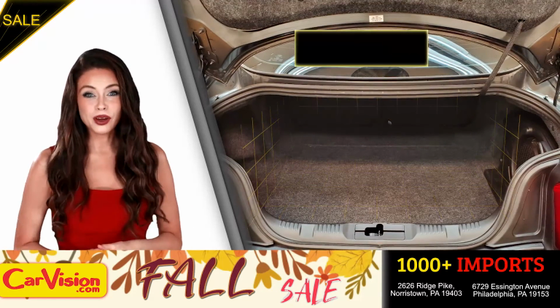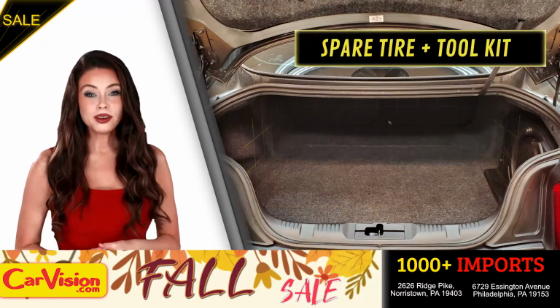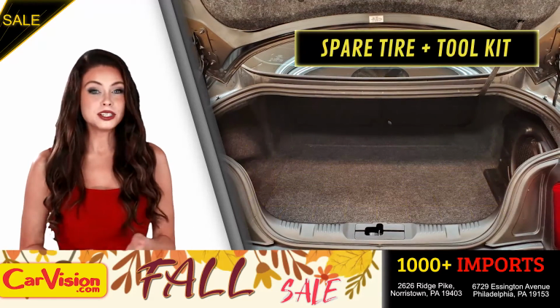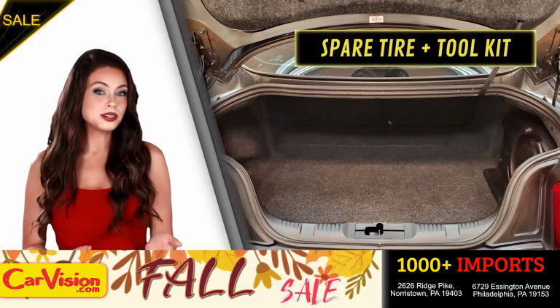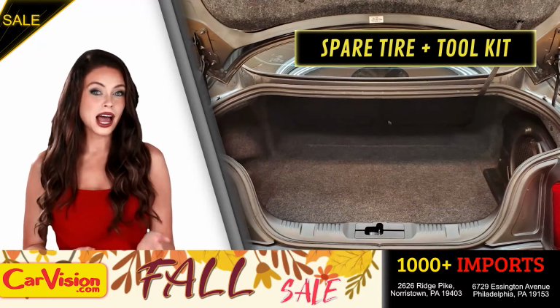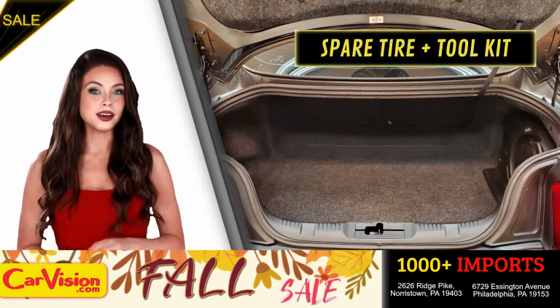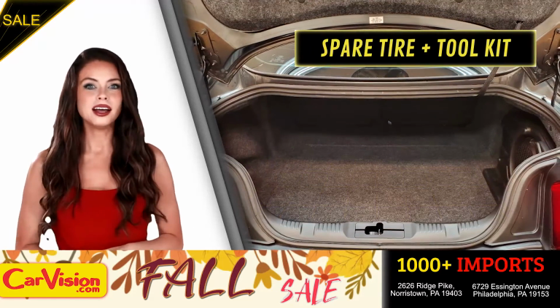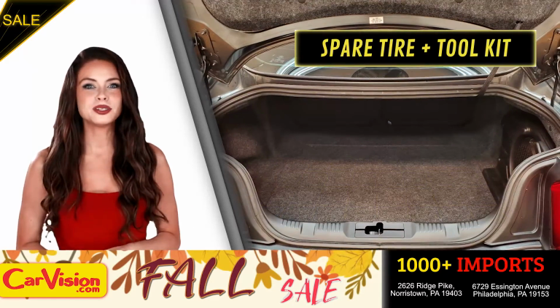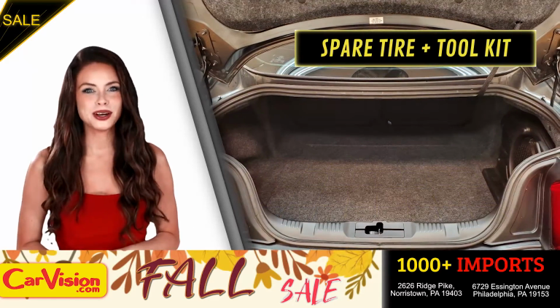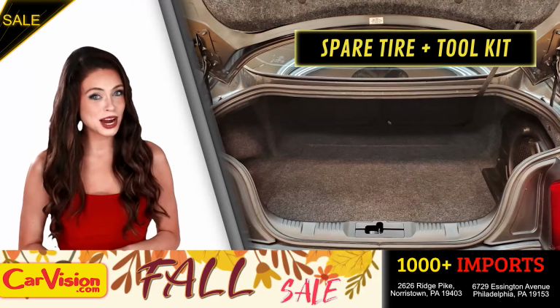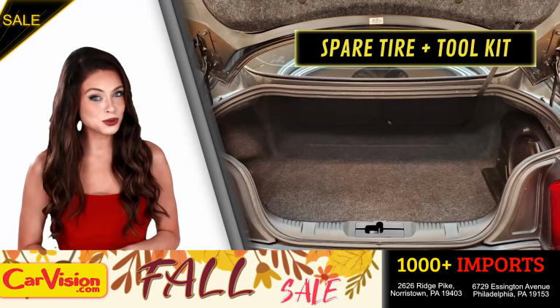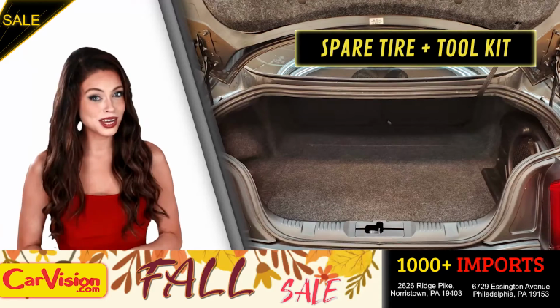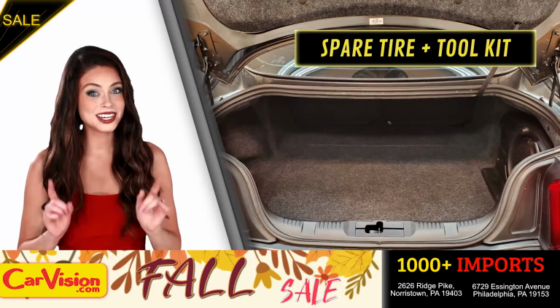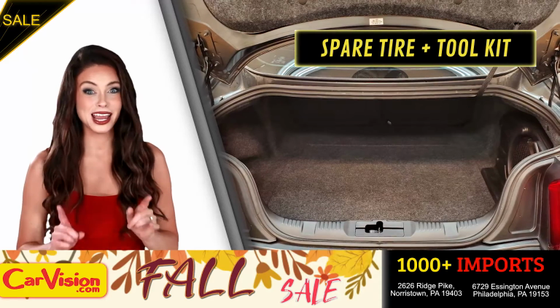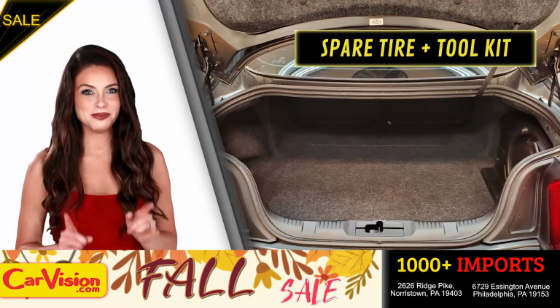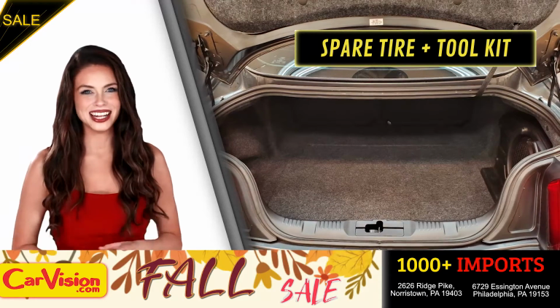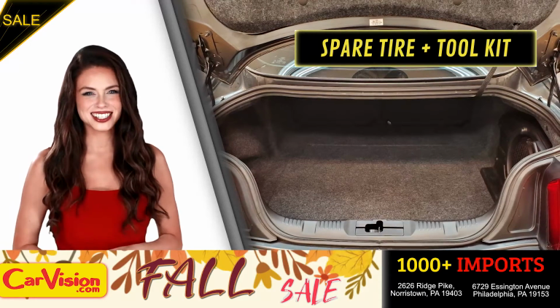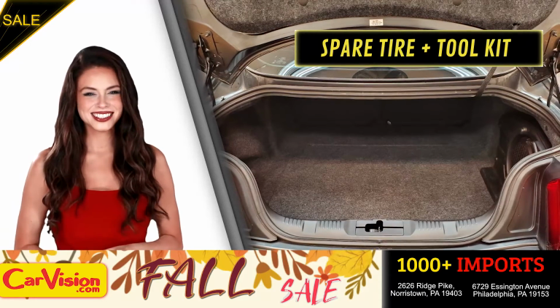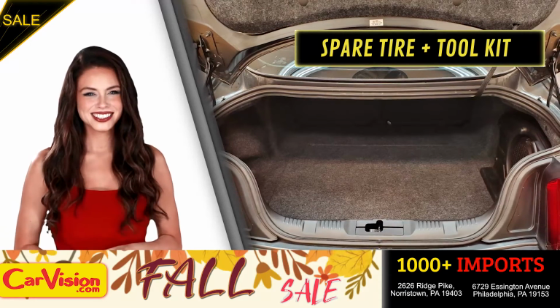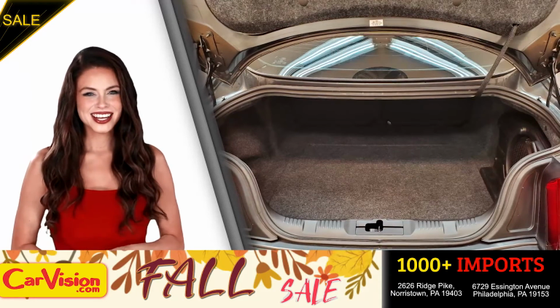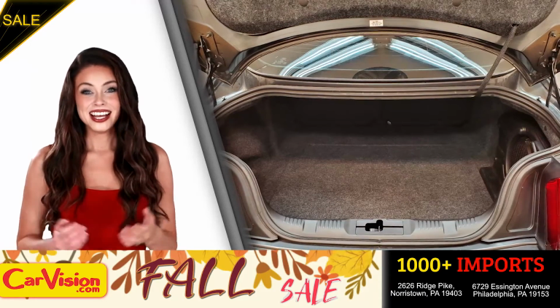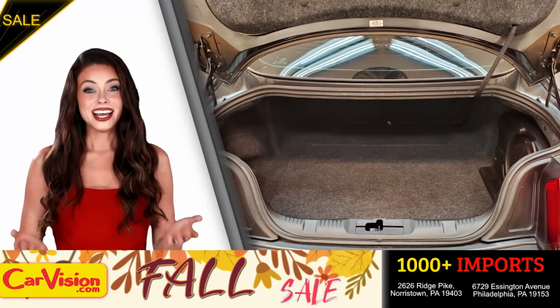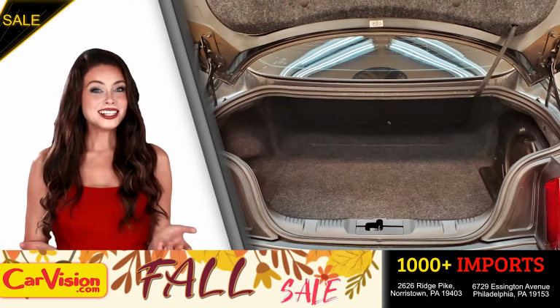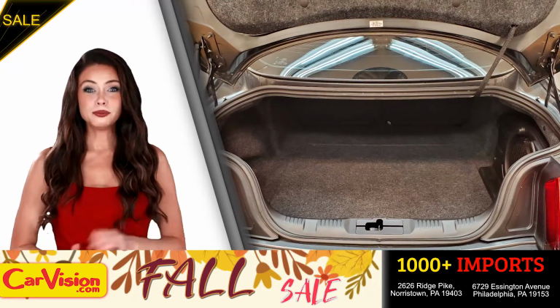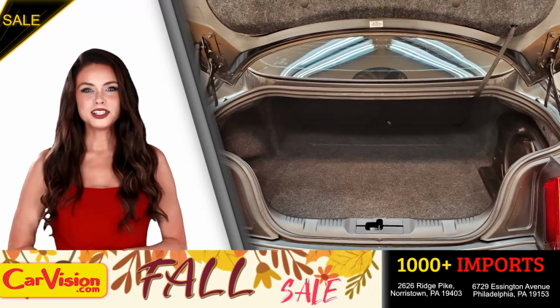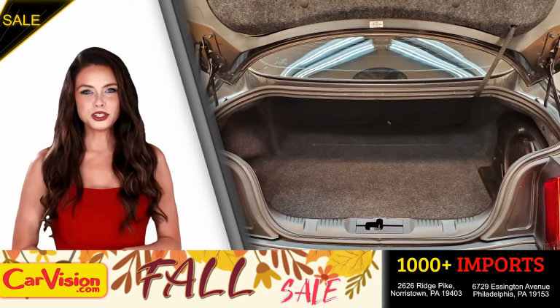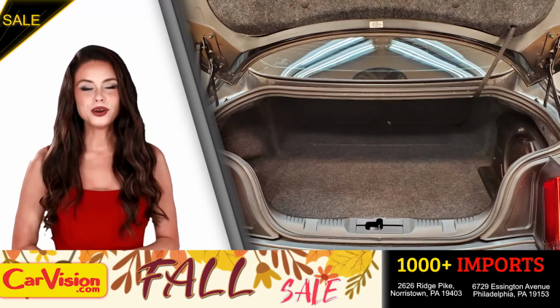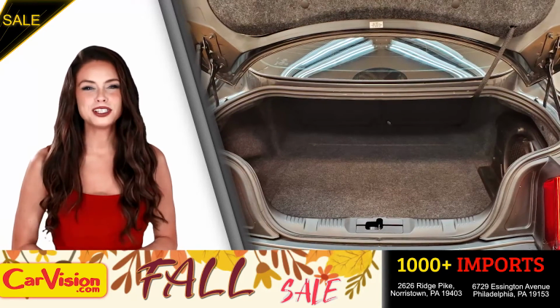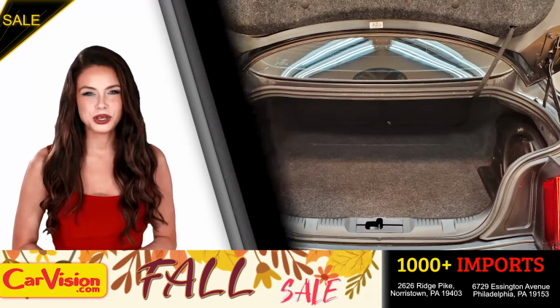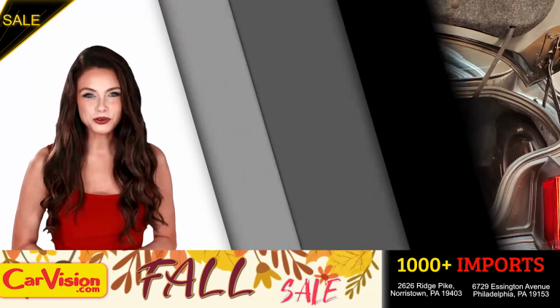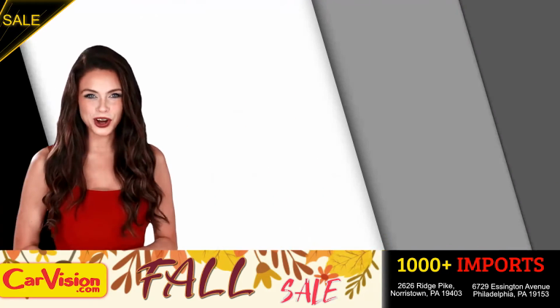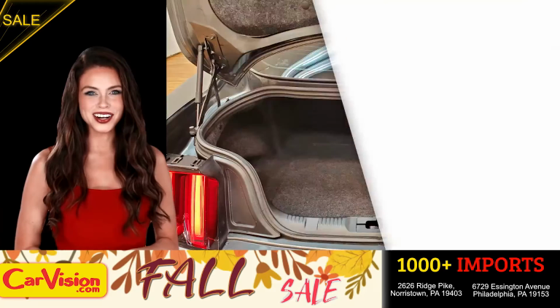Below you have the spare tire, a spare tire tool kit and mats. And this completes our tour of this beautiful car.